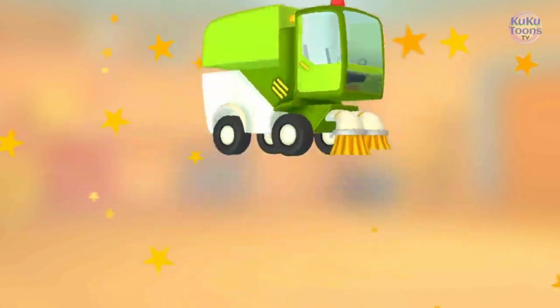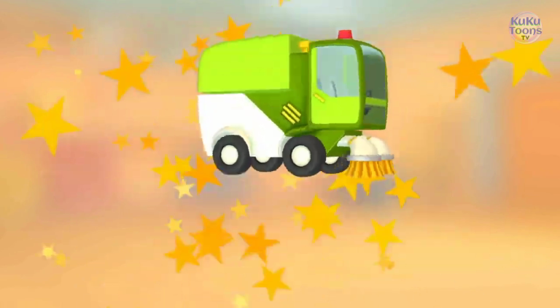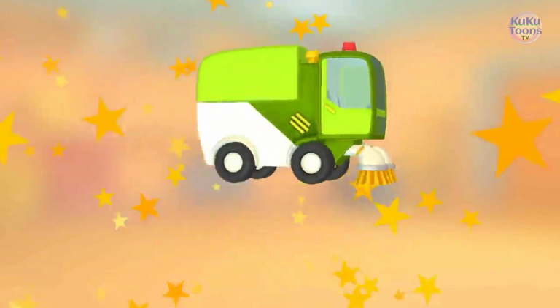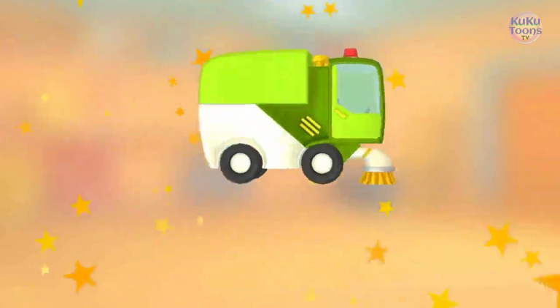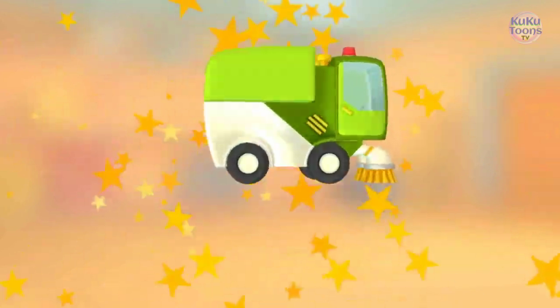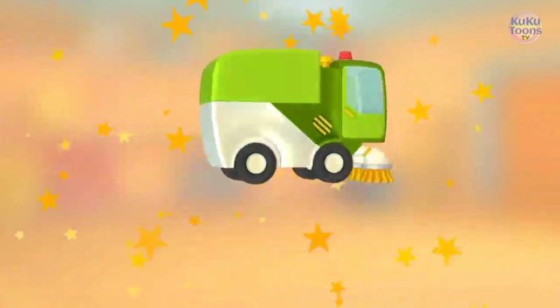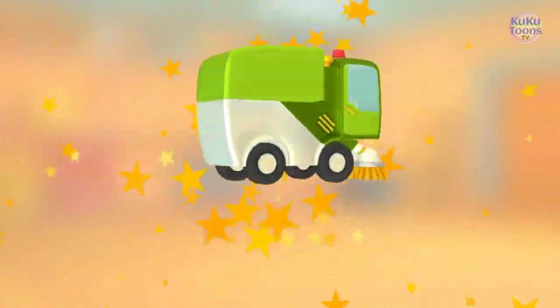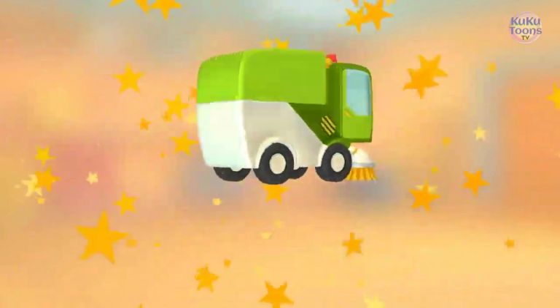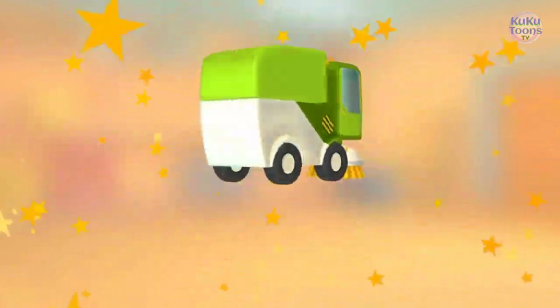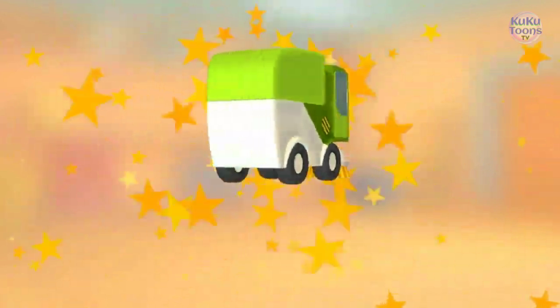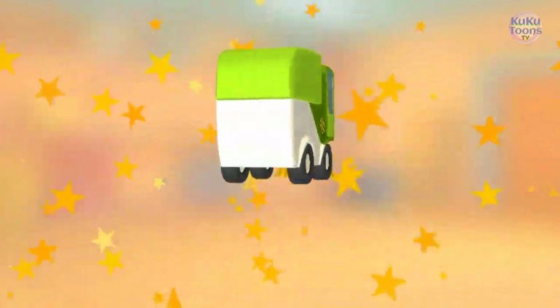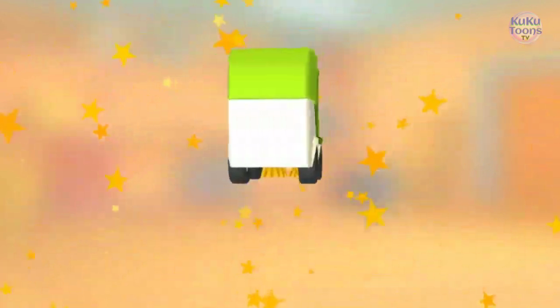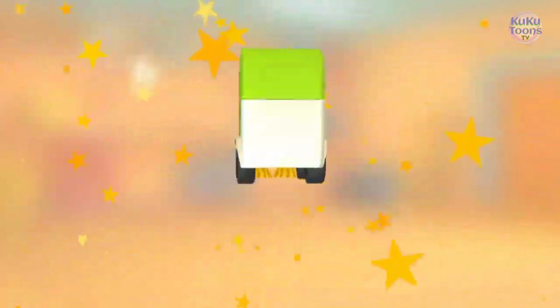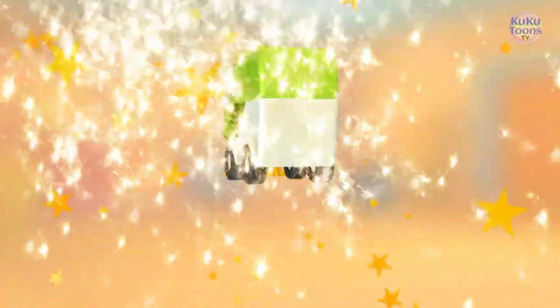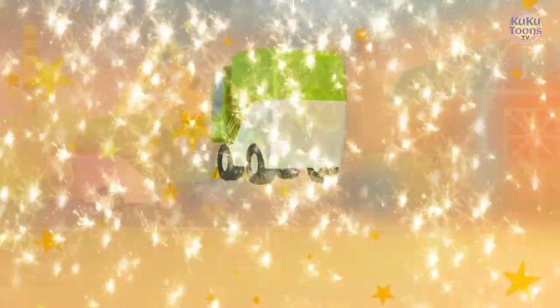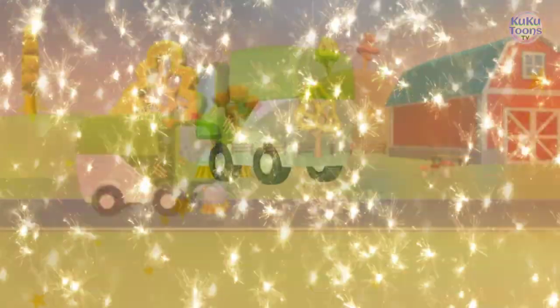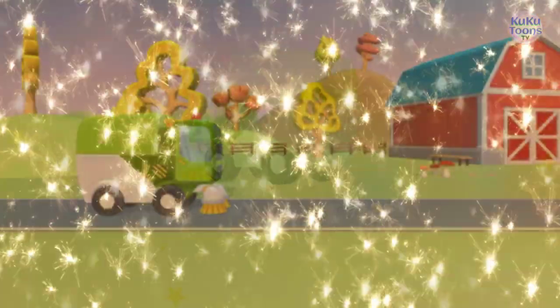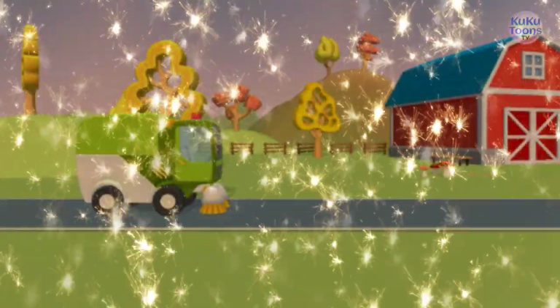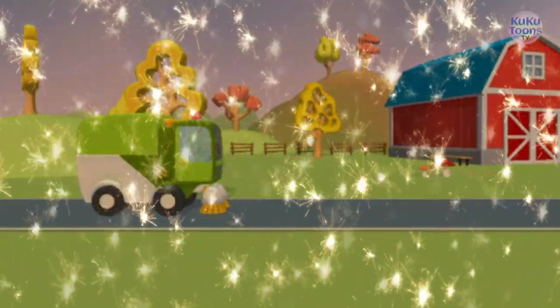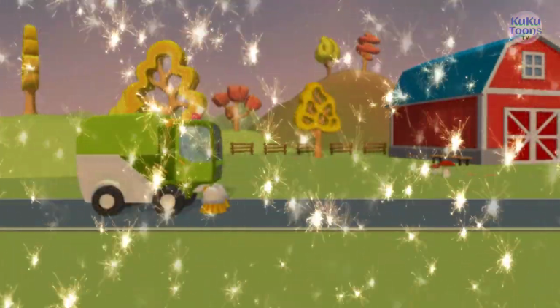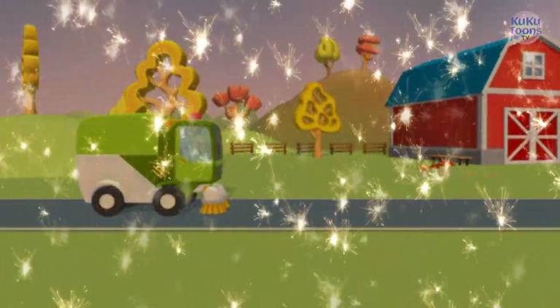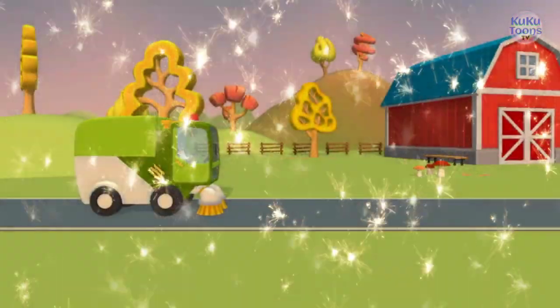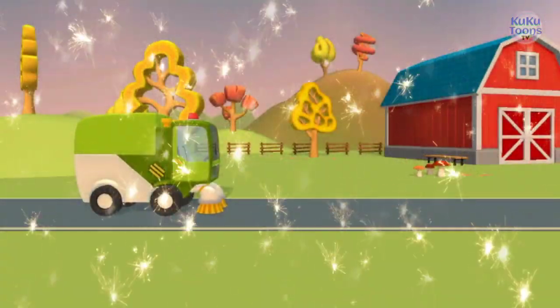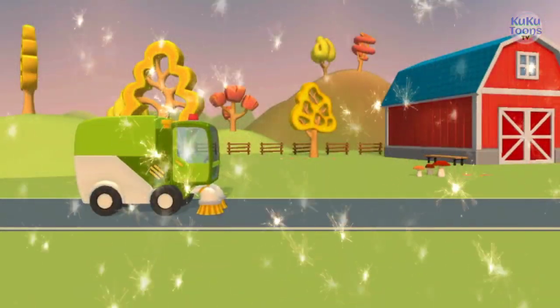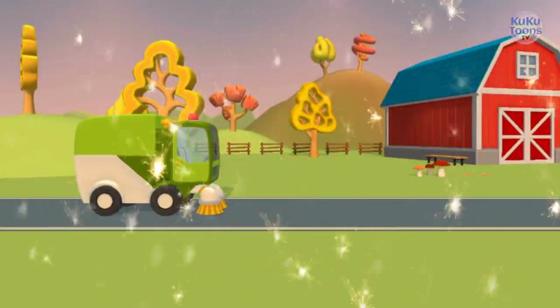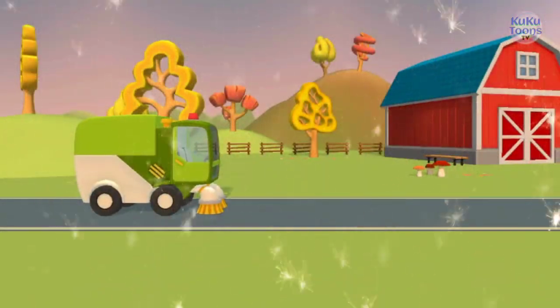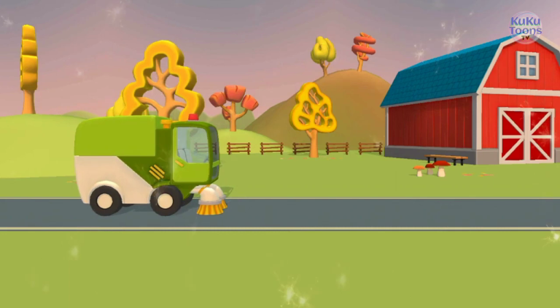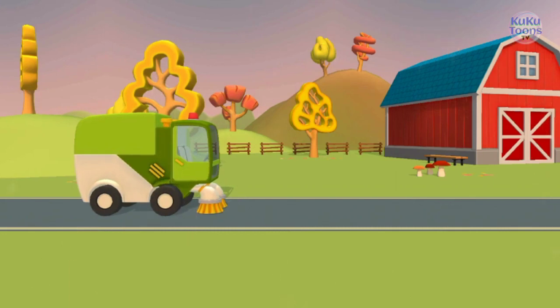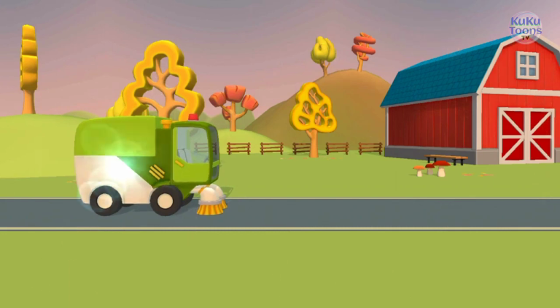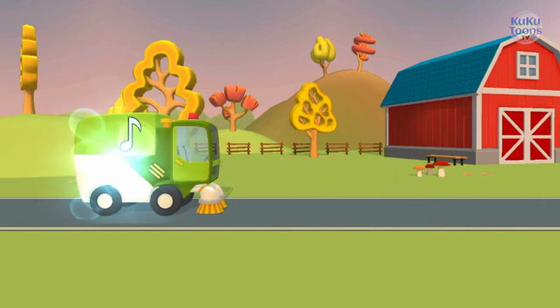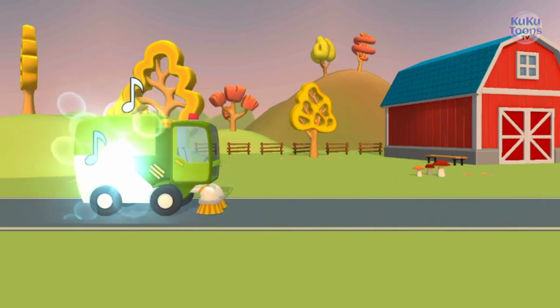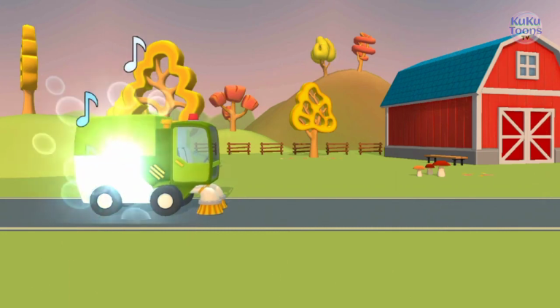Excellent! Now the street sweeper is ready too! Let's go!